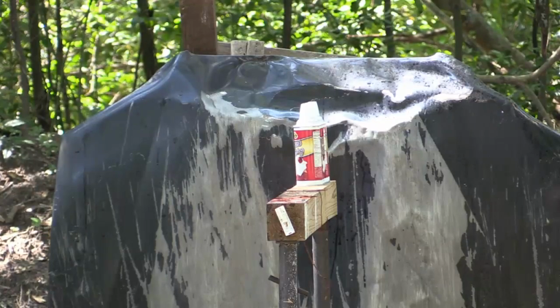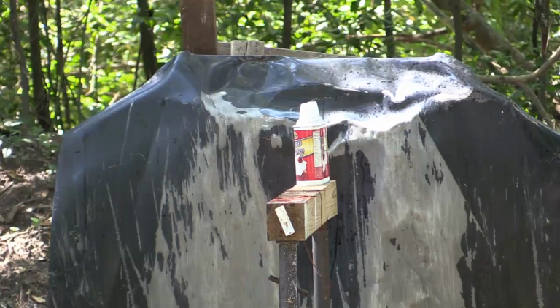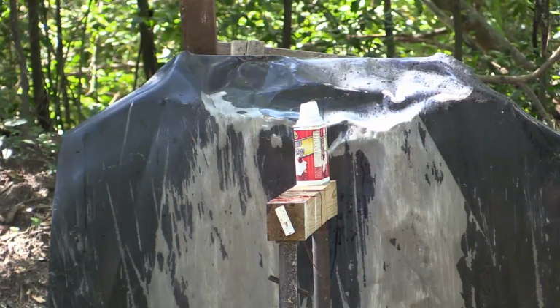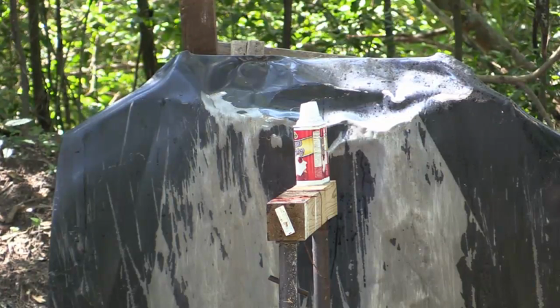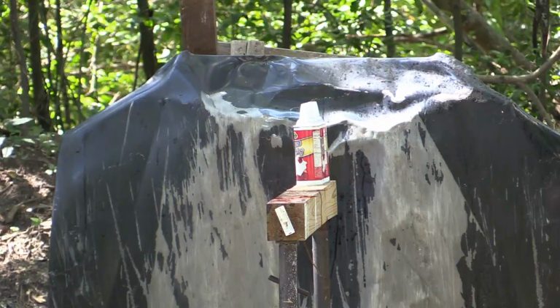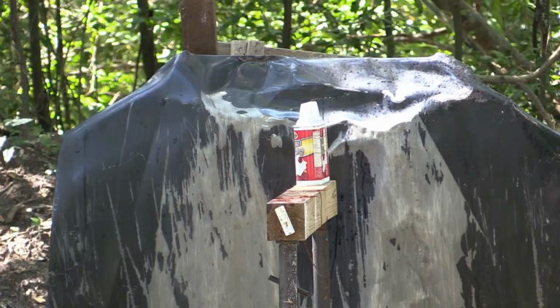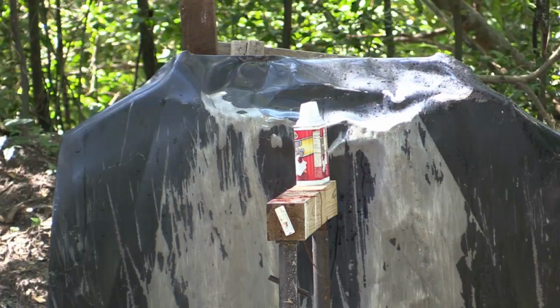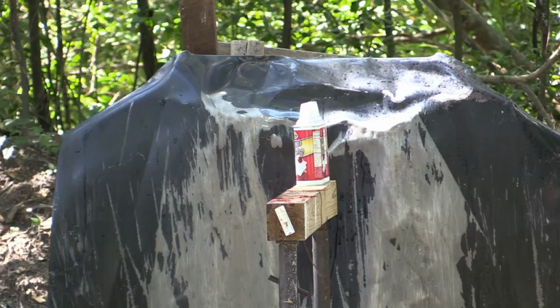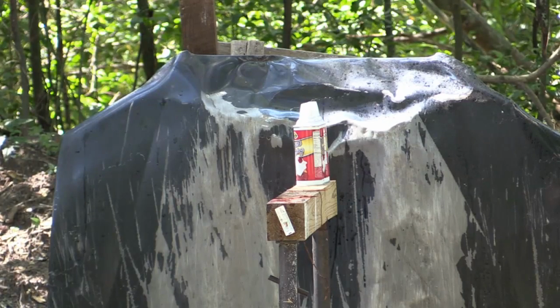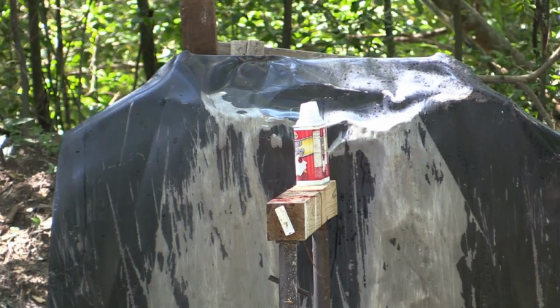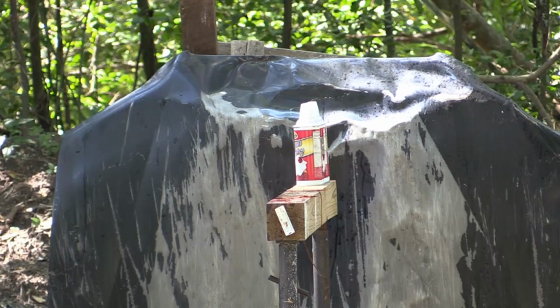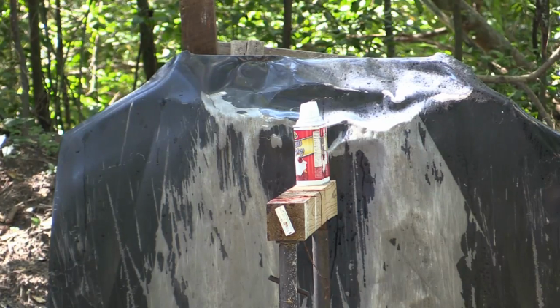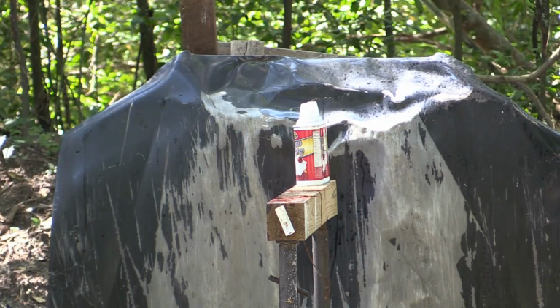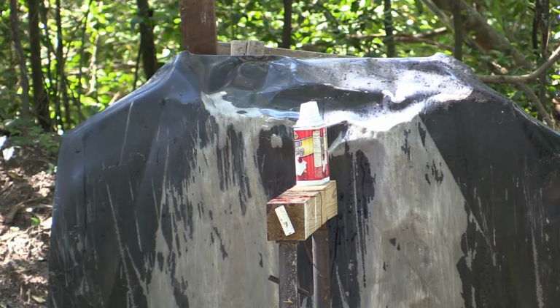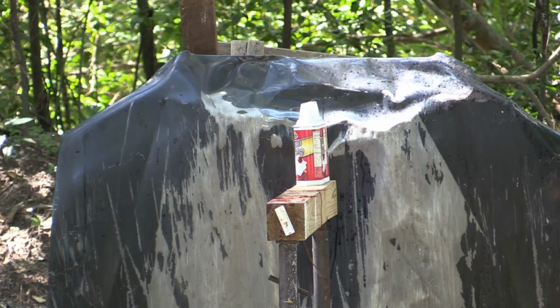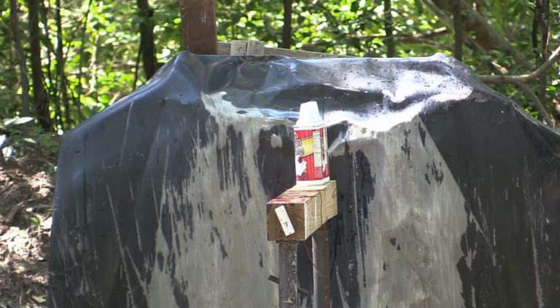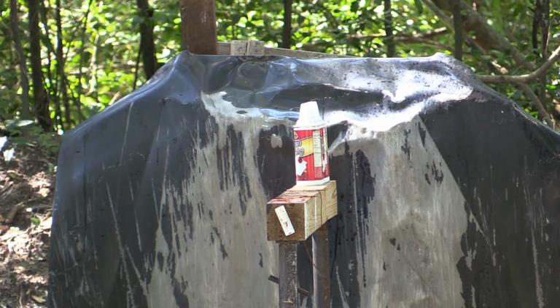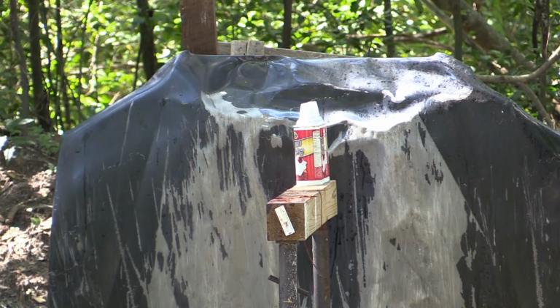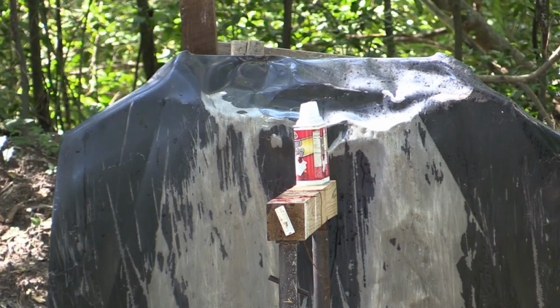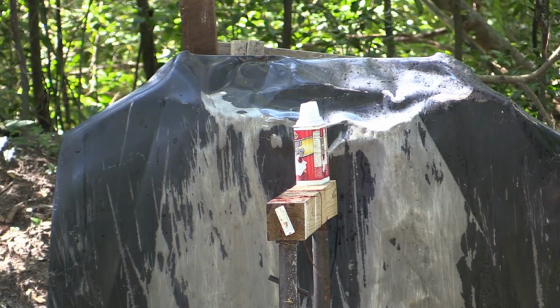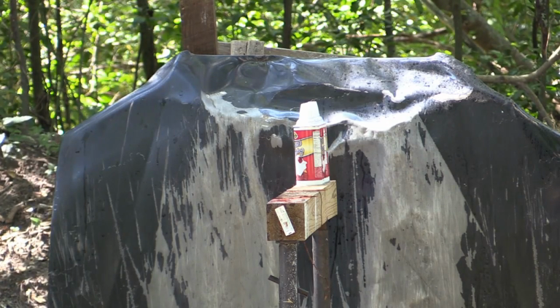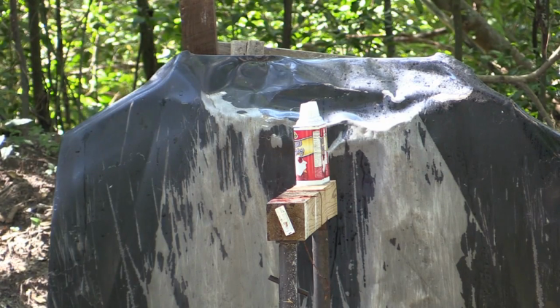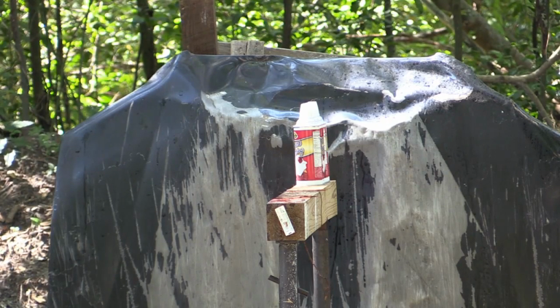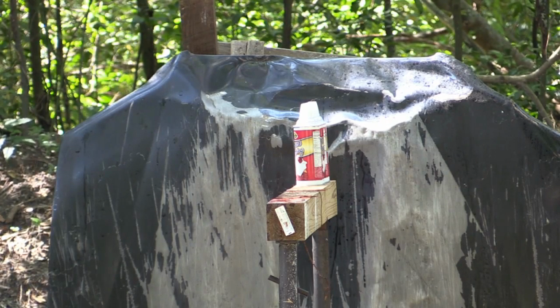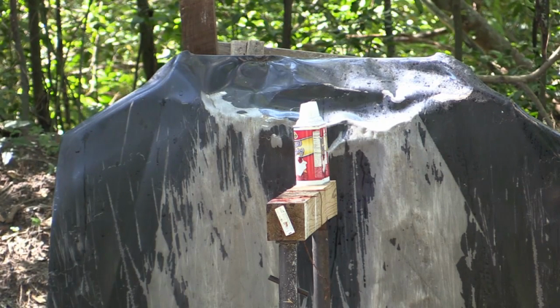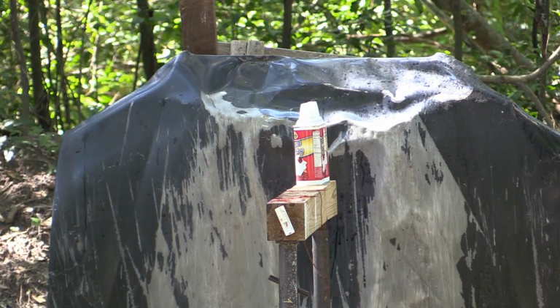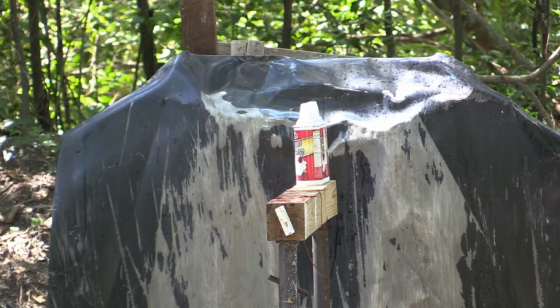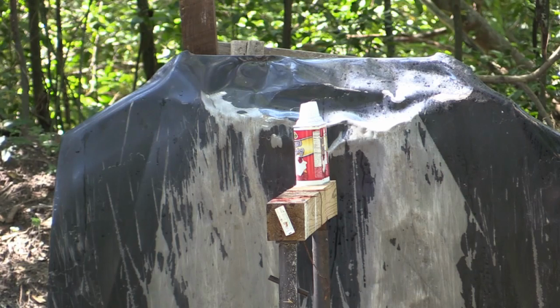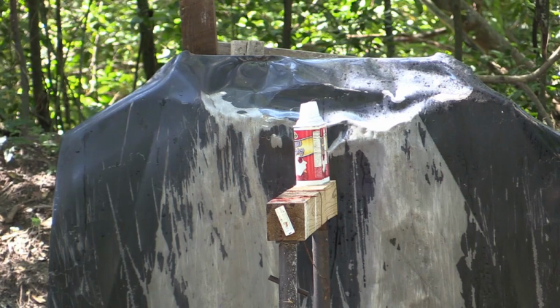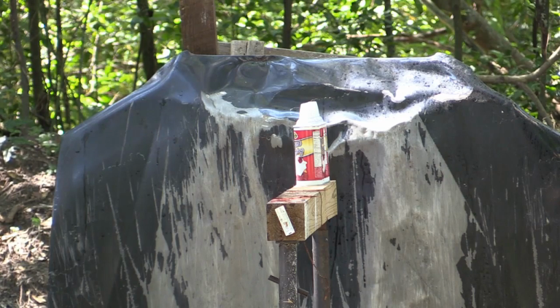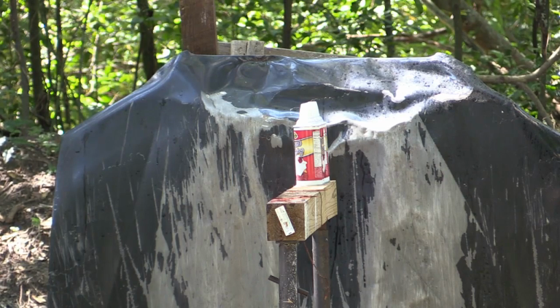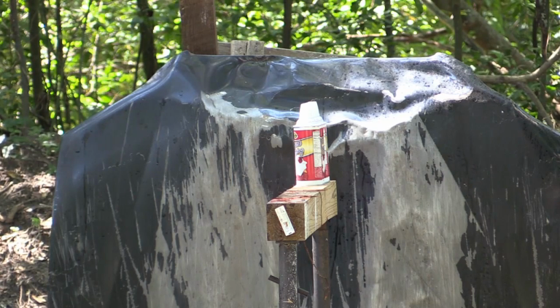Alright, got six whipped cream cans down range. We're back about 35 yards. Let's see what we can do.